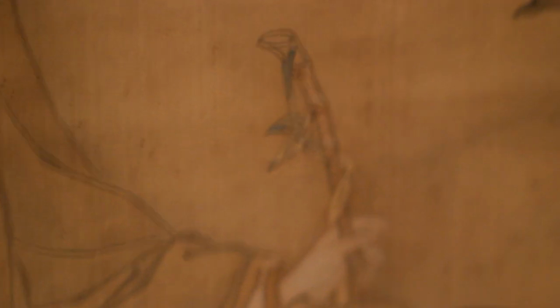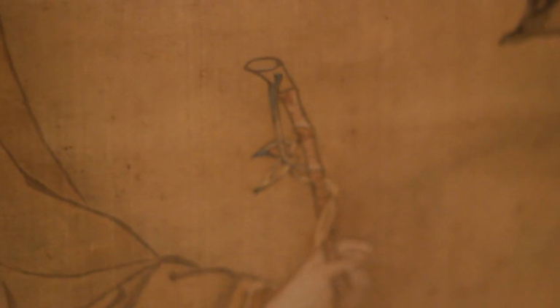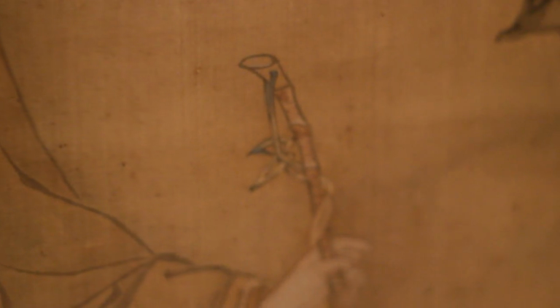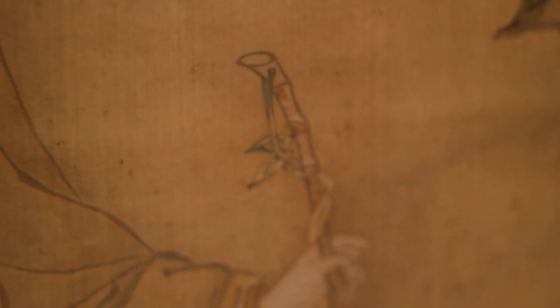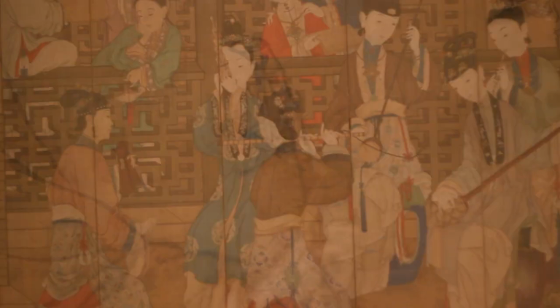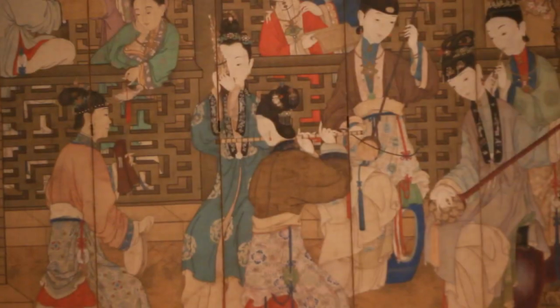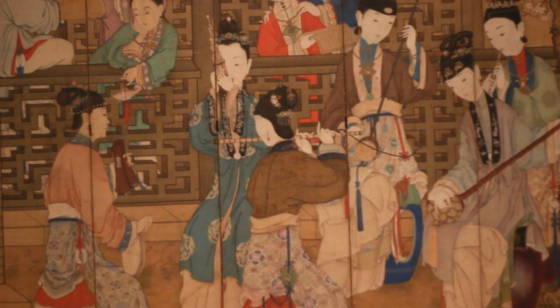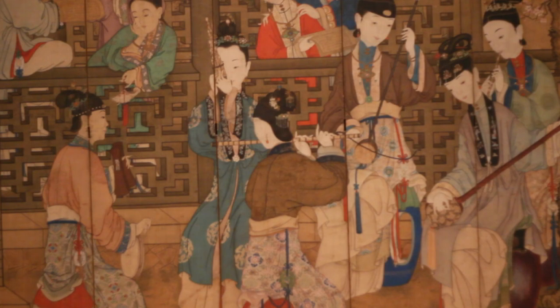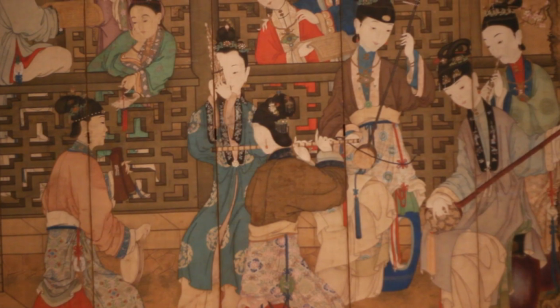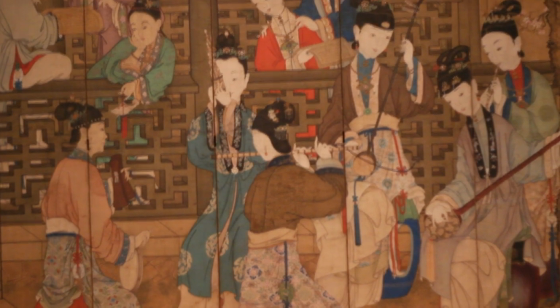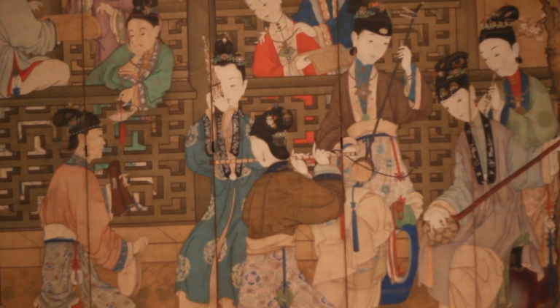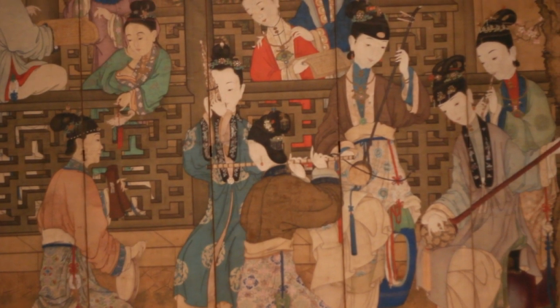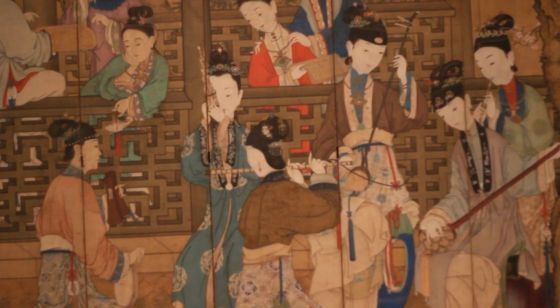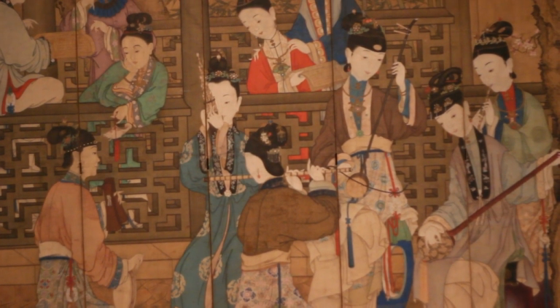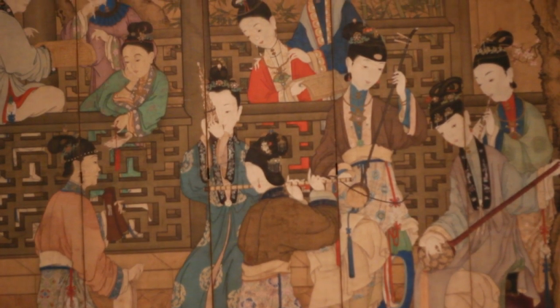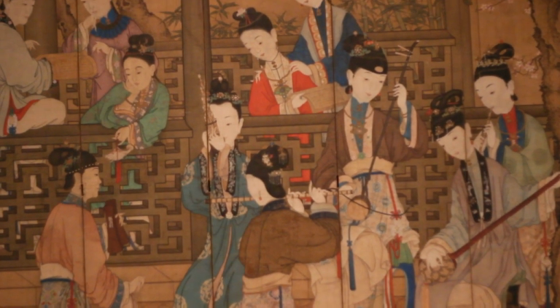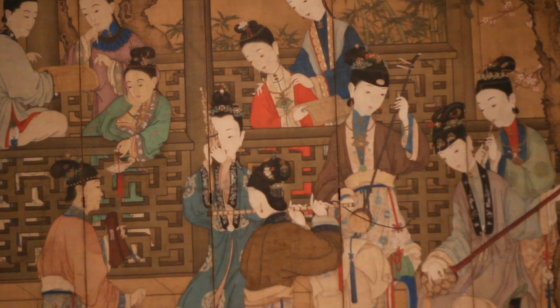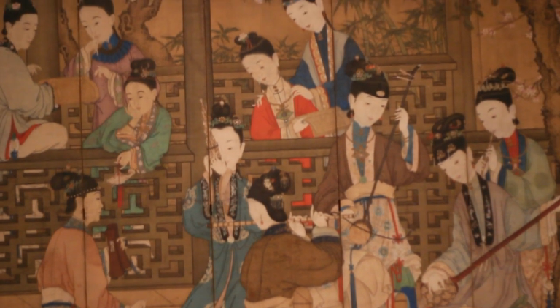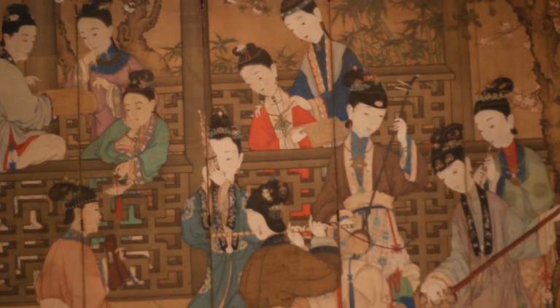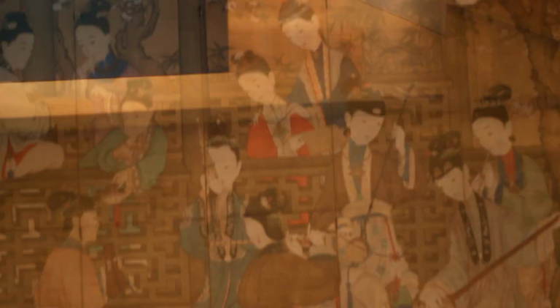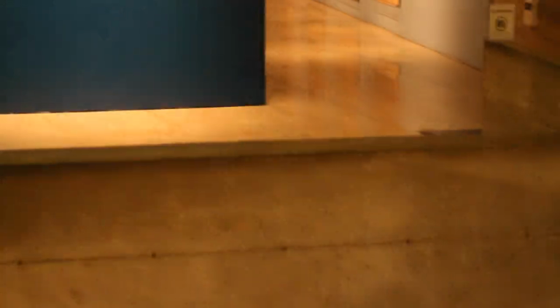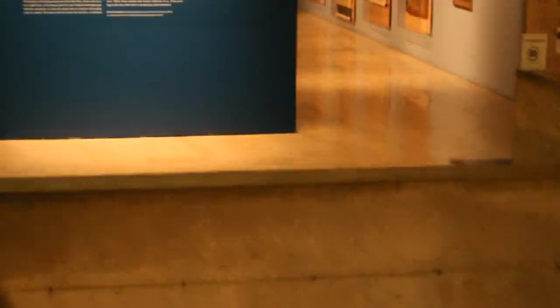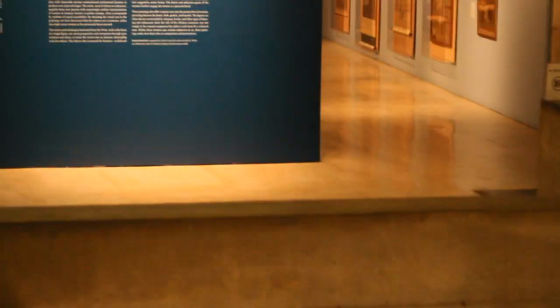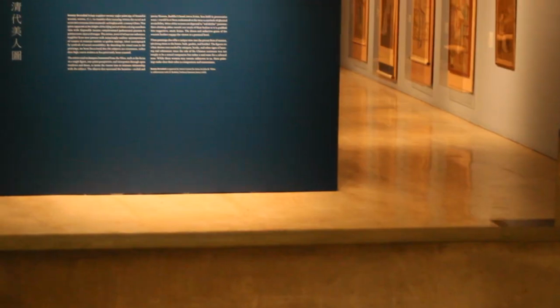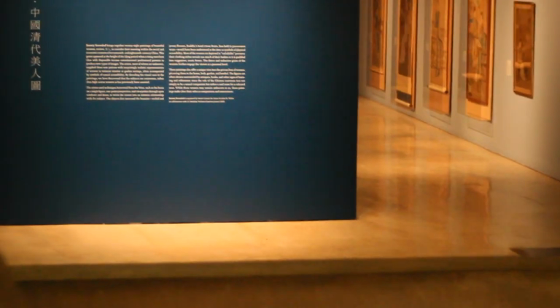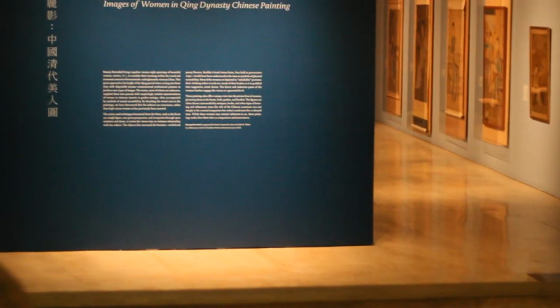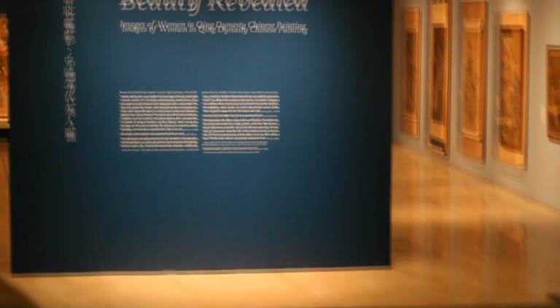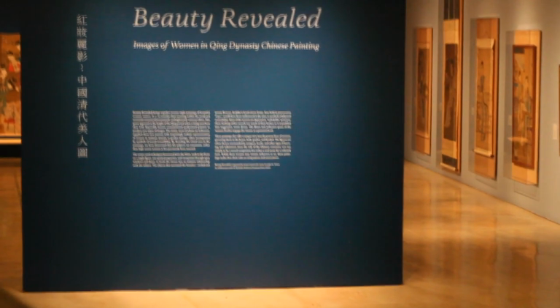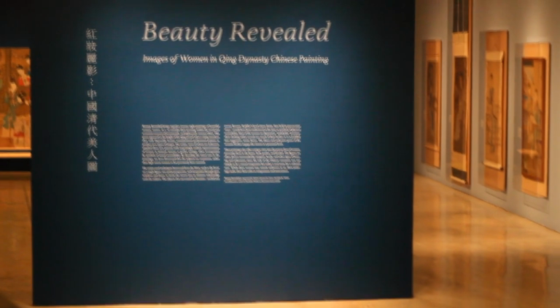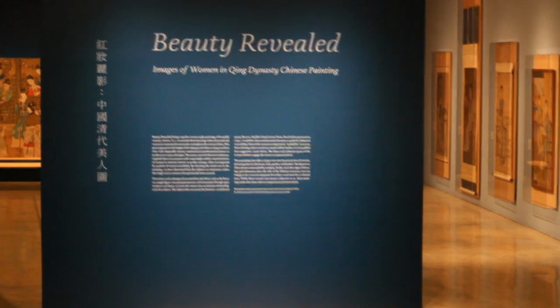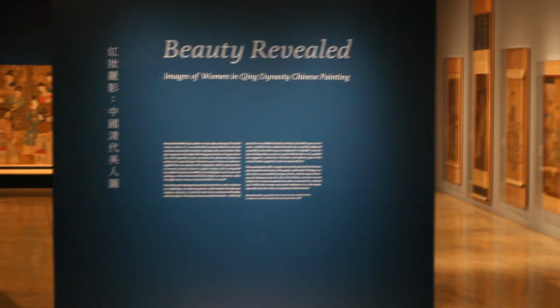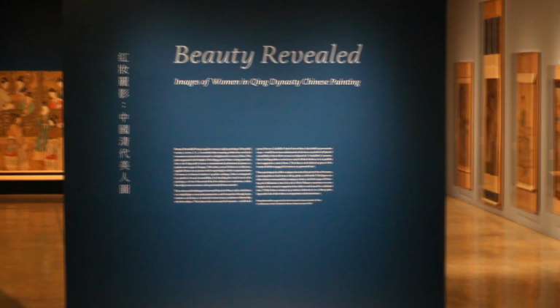It's important in all of these paintings to look very closely, because the detail is what makes them so absolutely beautiful.